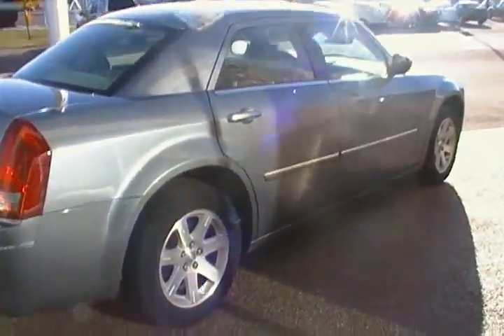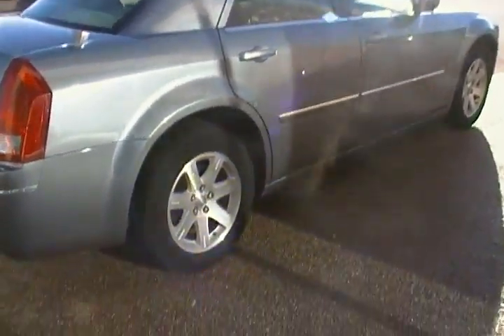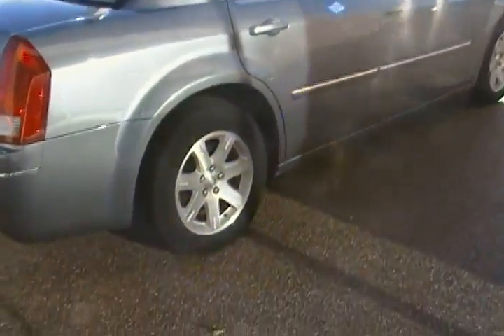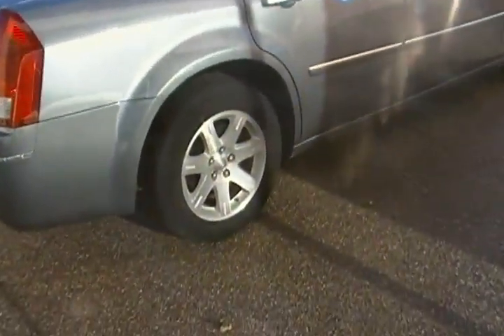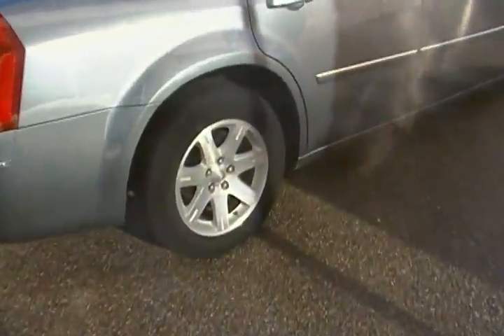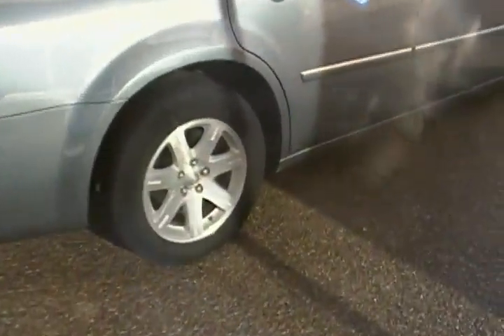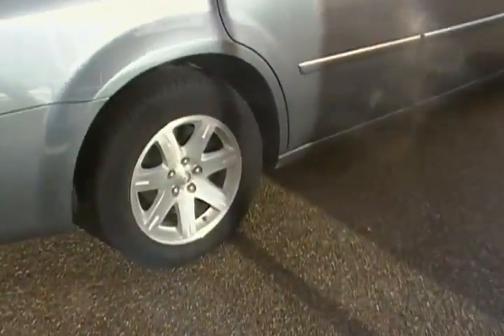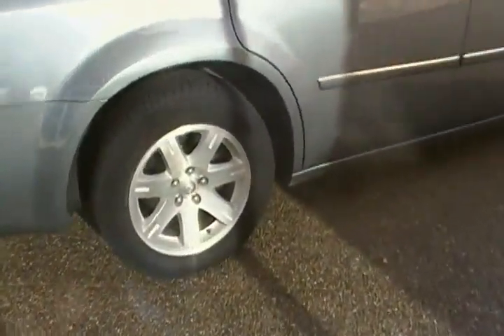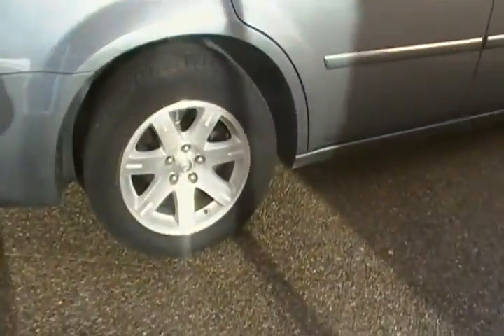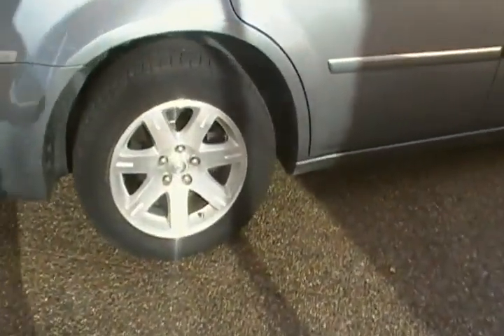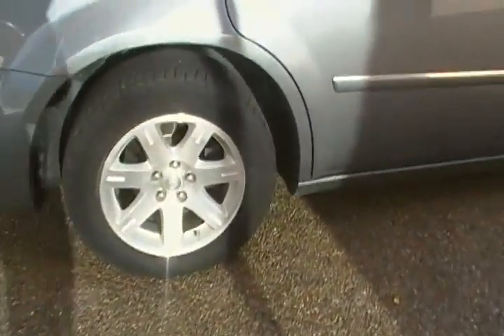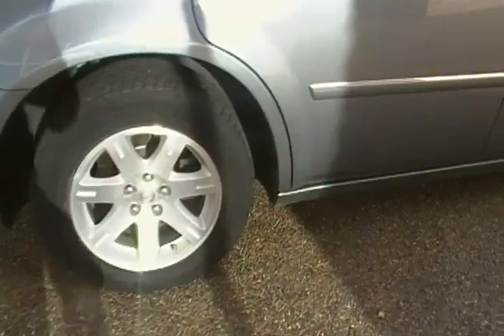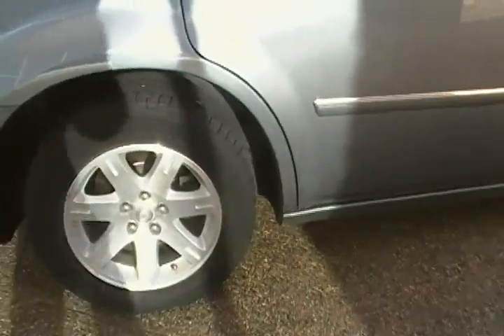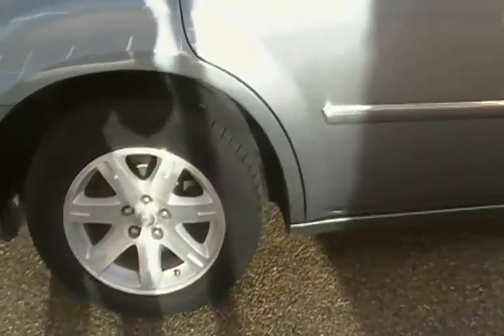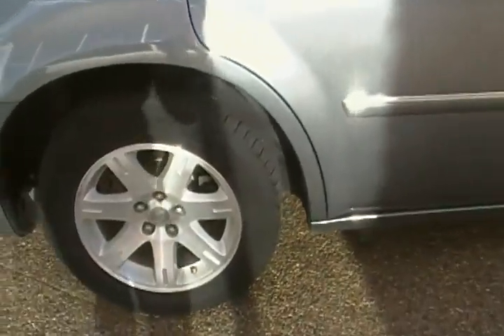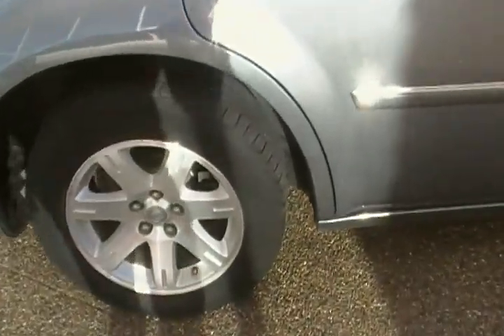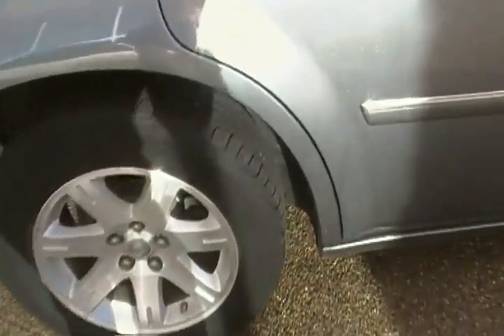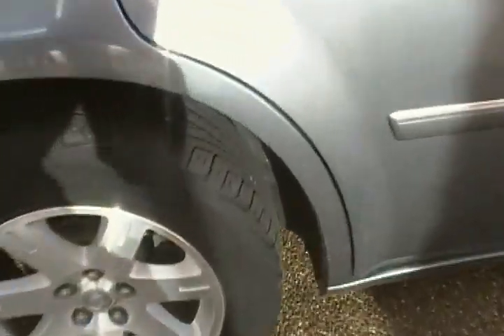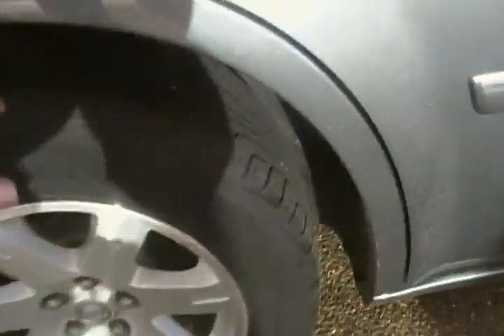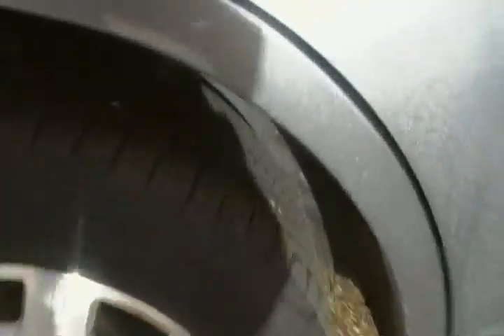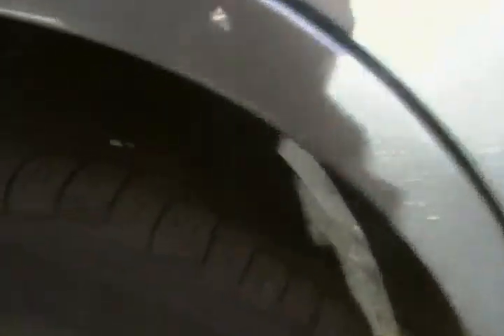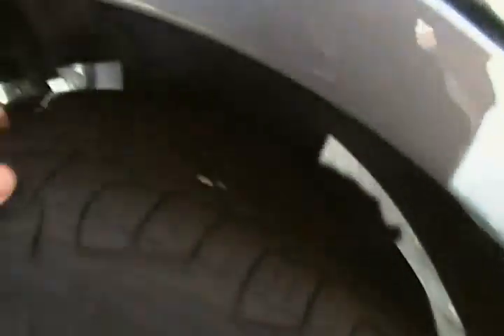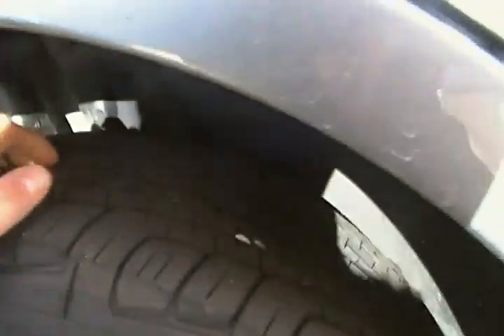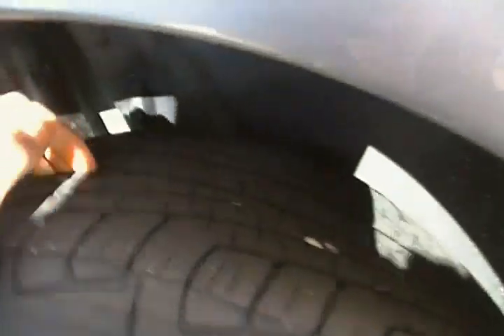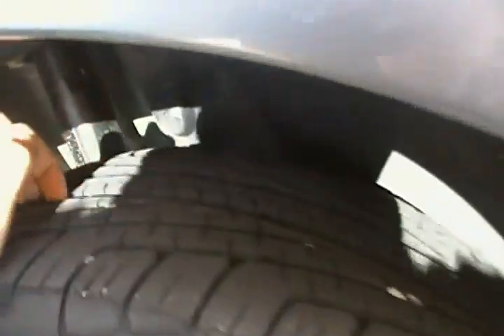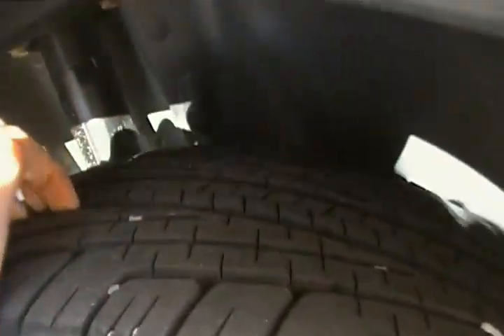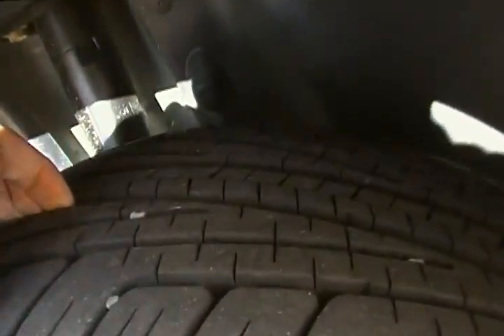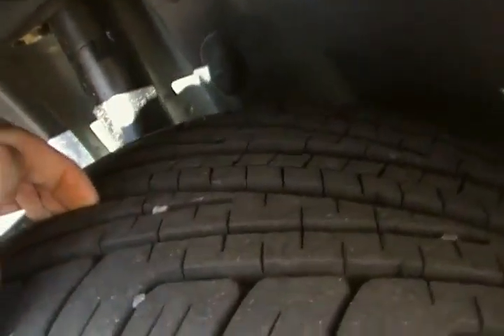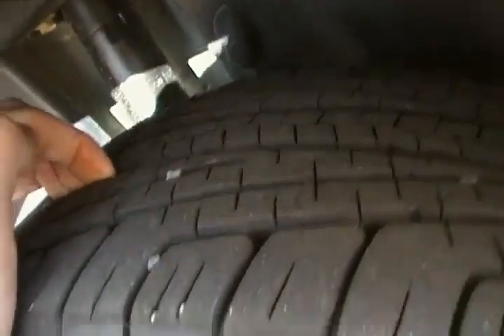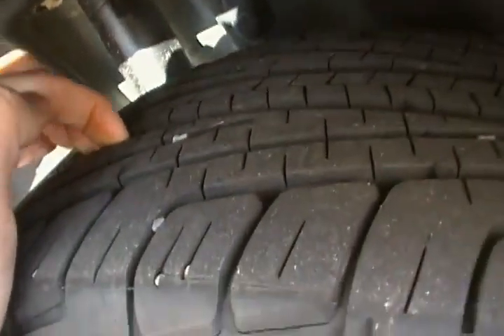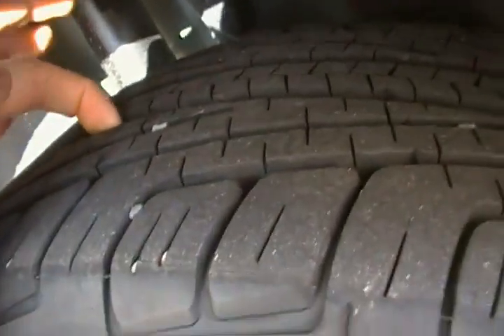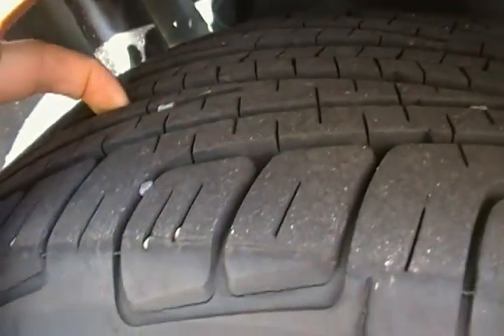Just give you a quick look at the tires here — it looks like there's quite a bit of tread left on those as well.